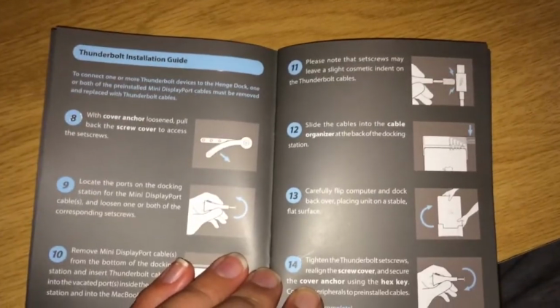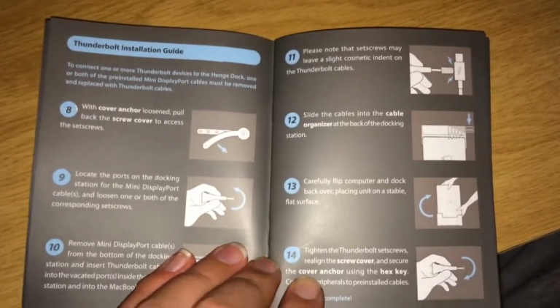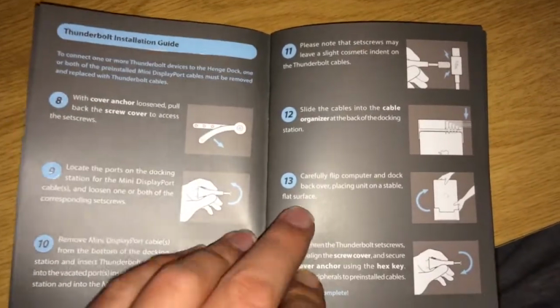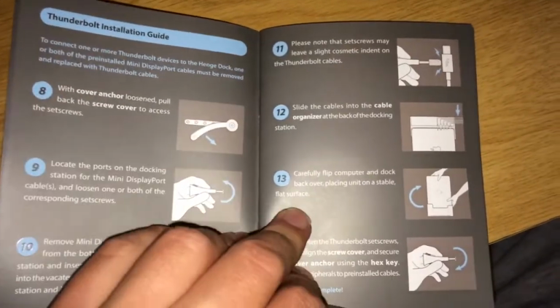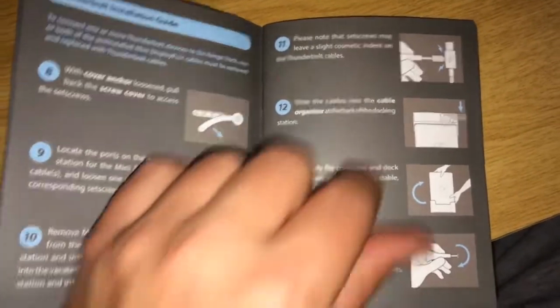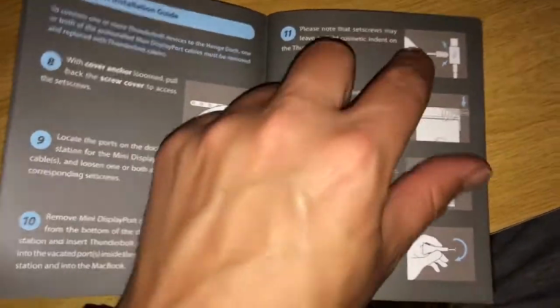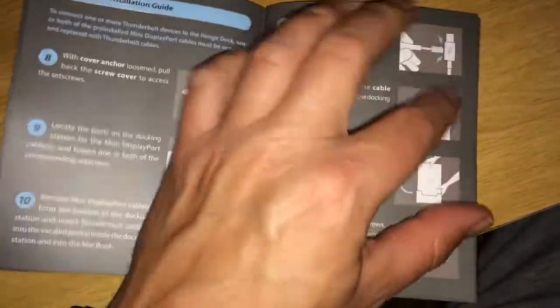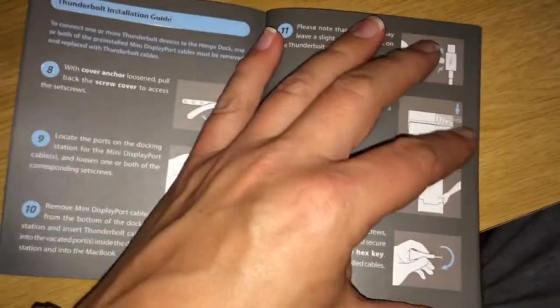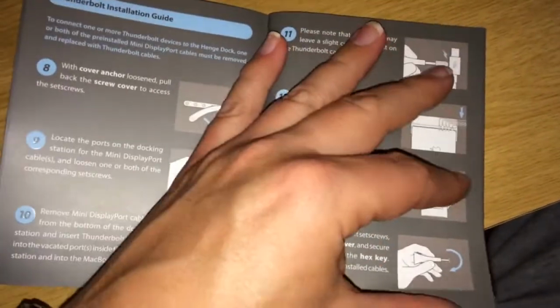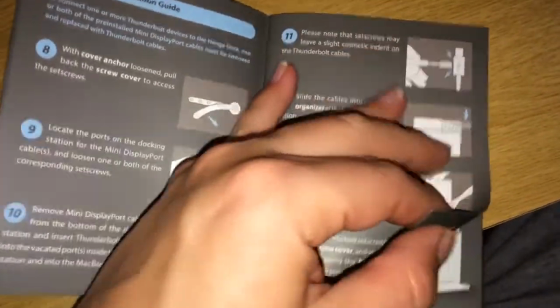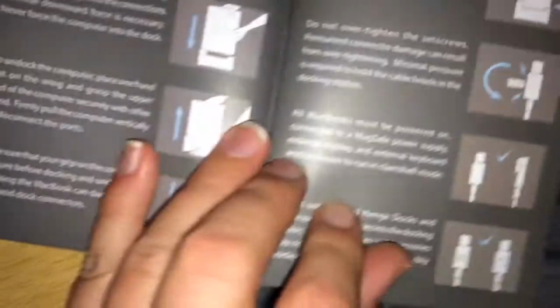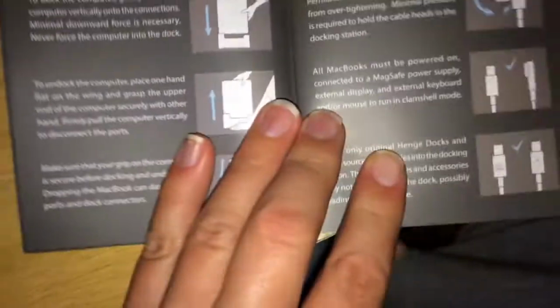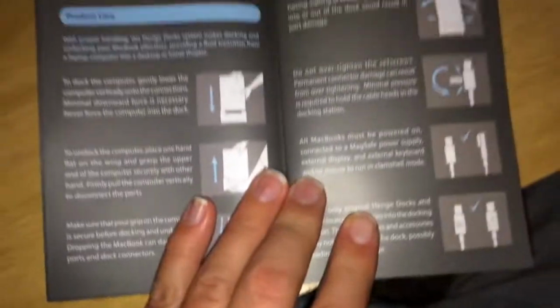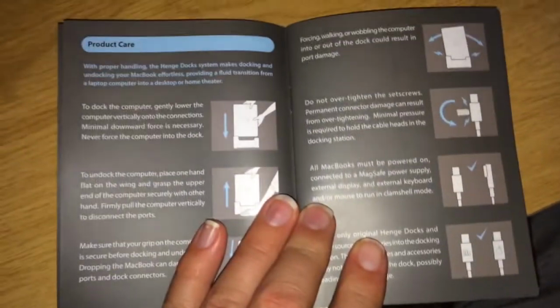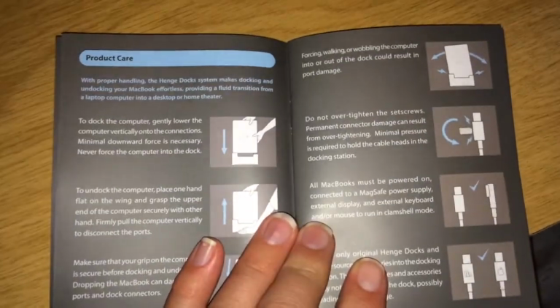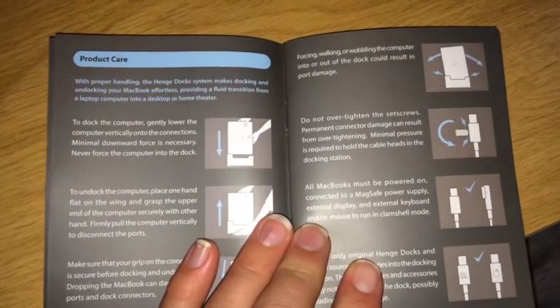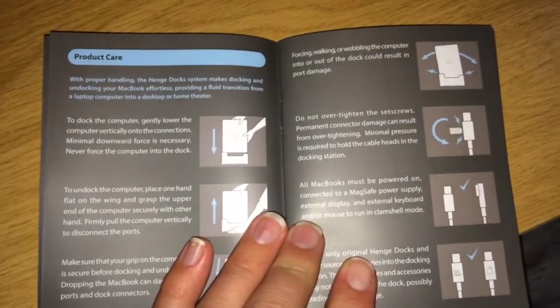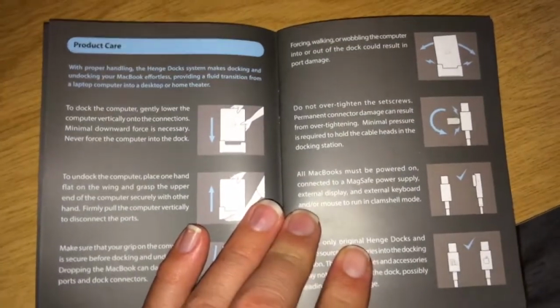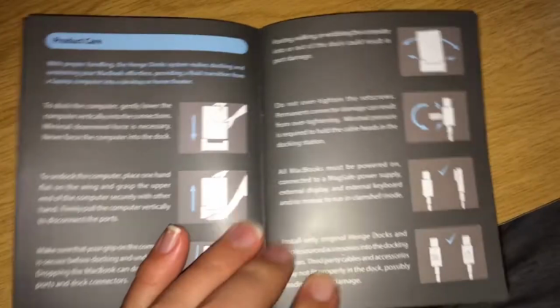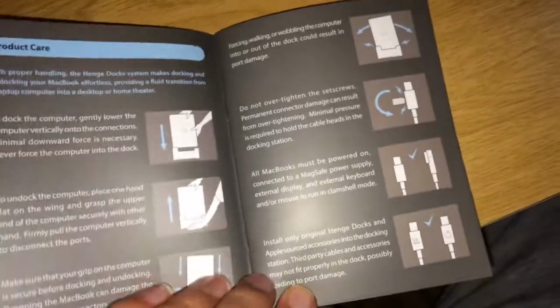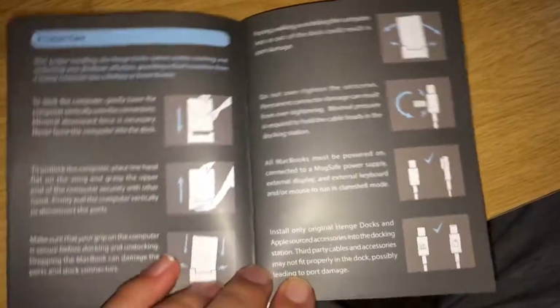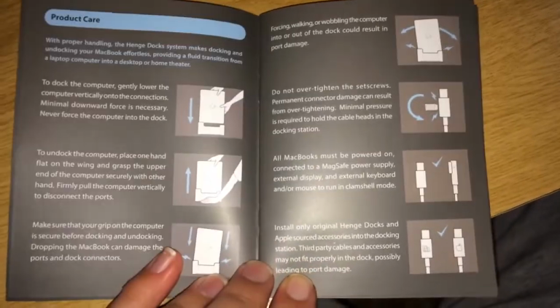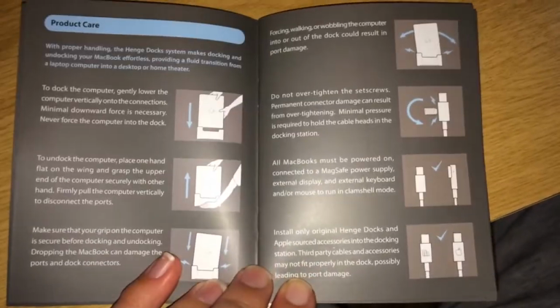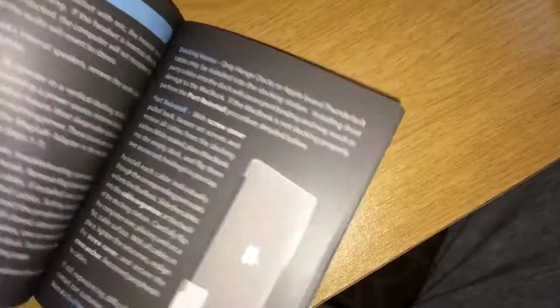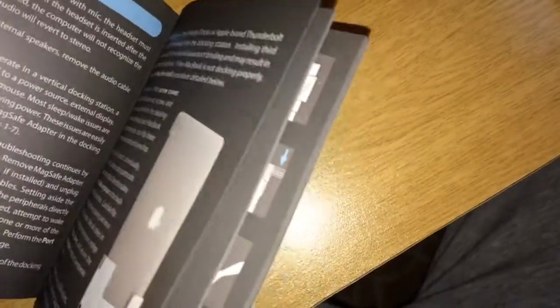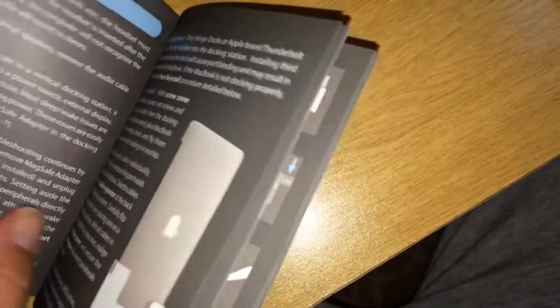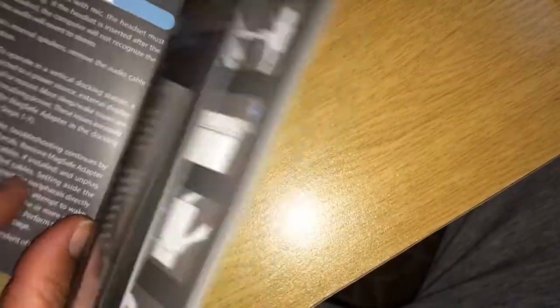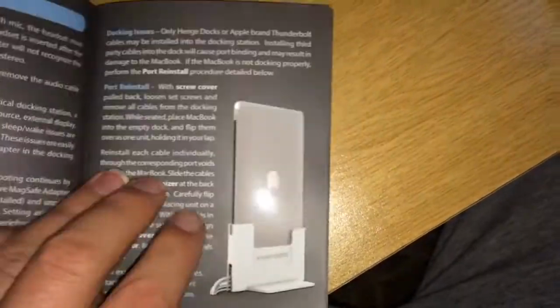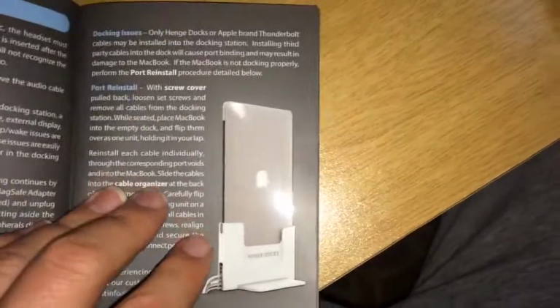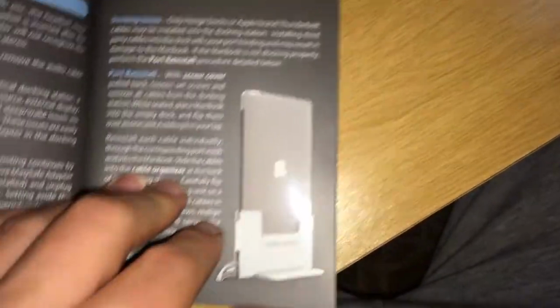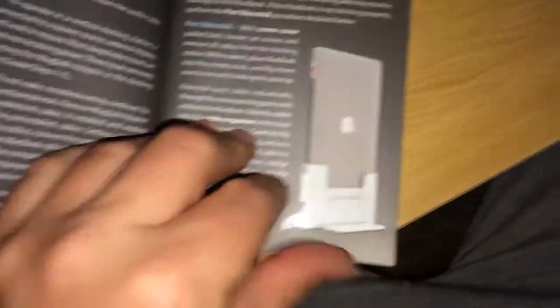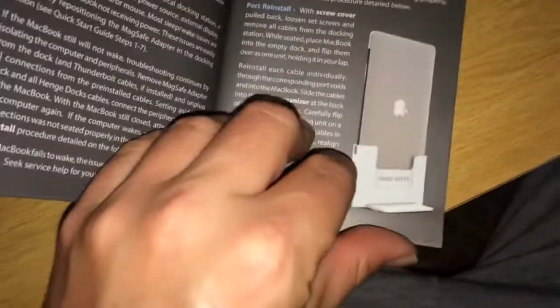The instruction booklet includes a Thunderbolt installation guide, product care, and troubleshooting sections.